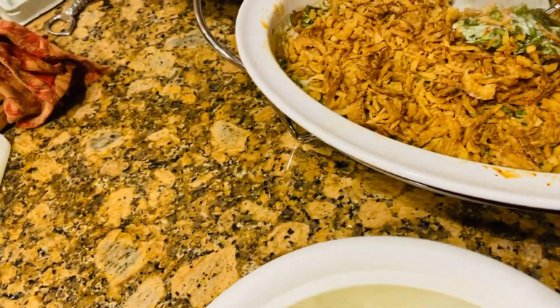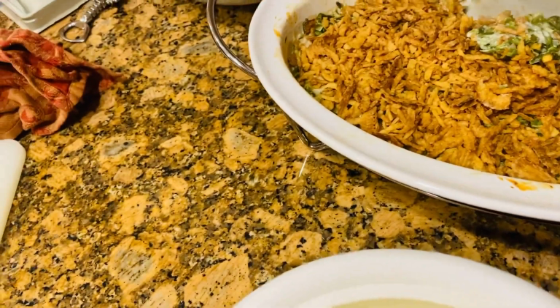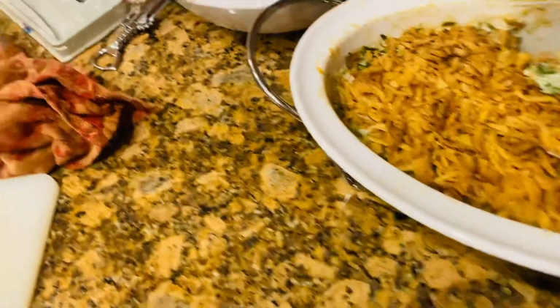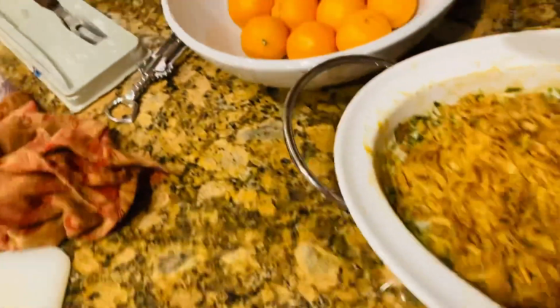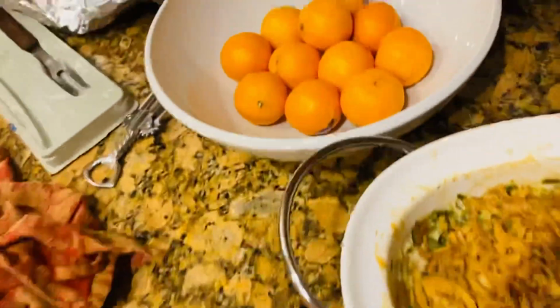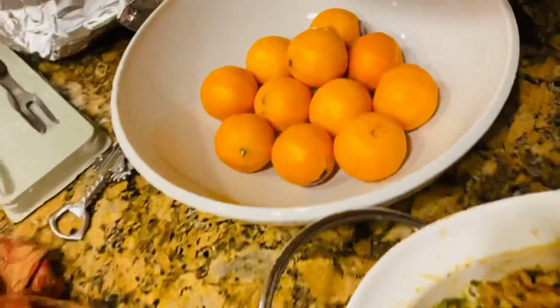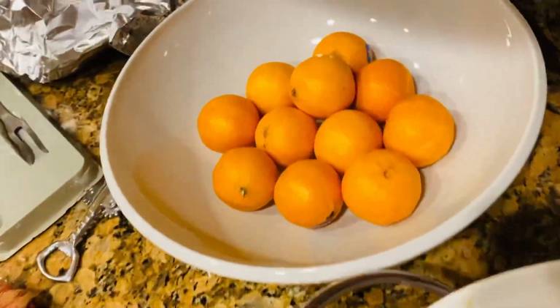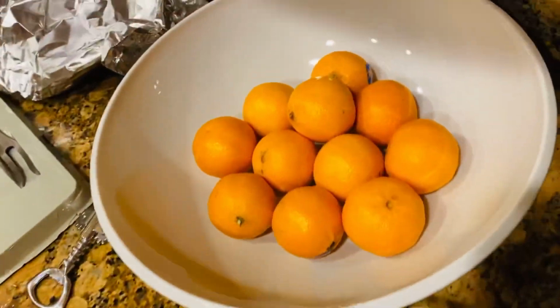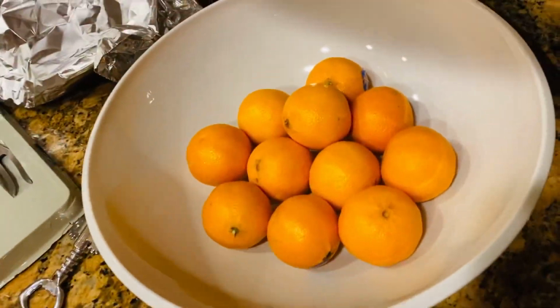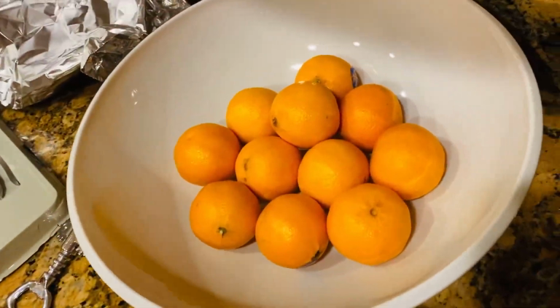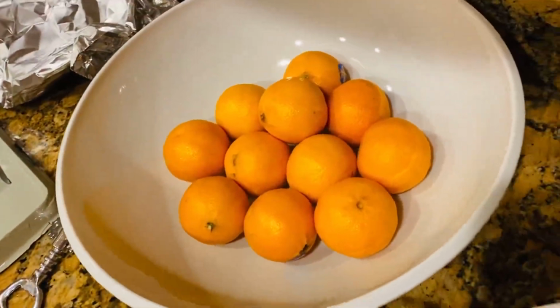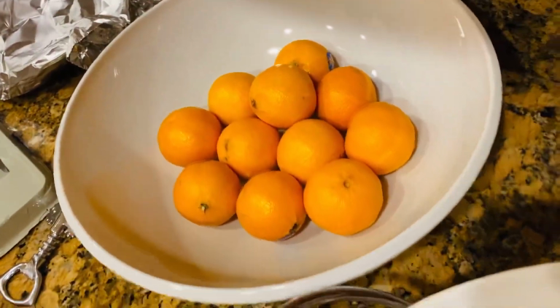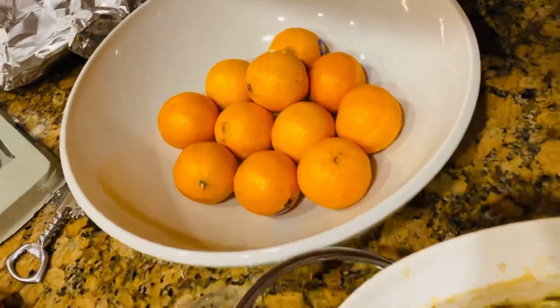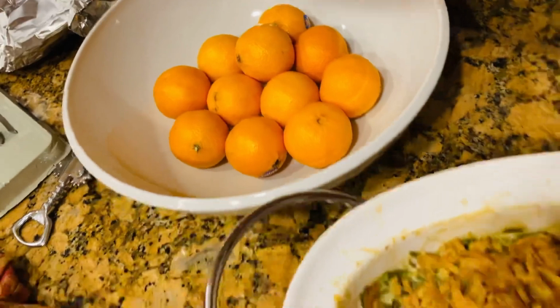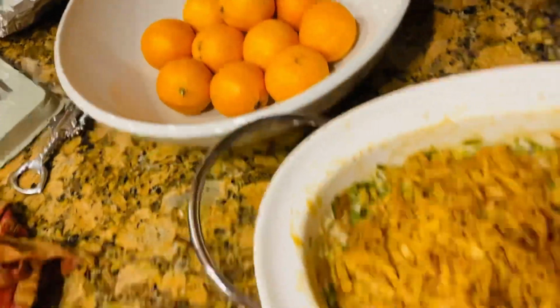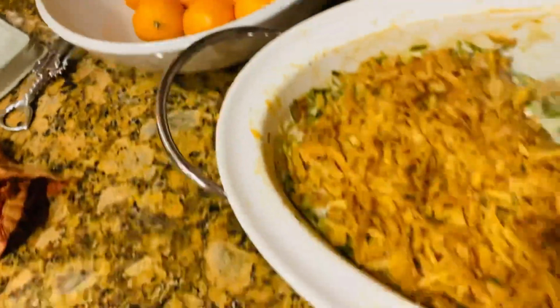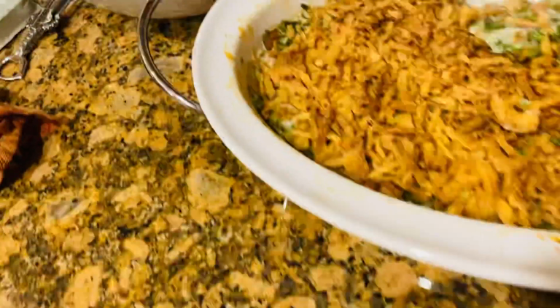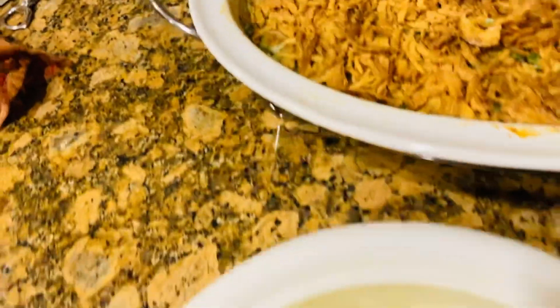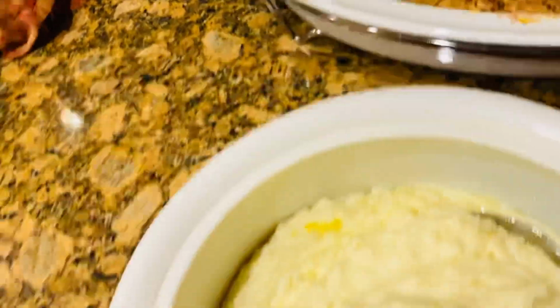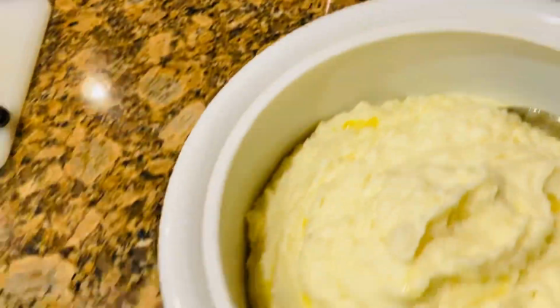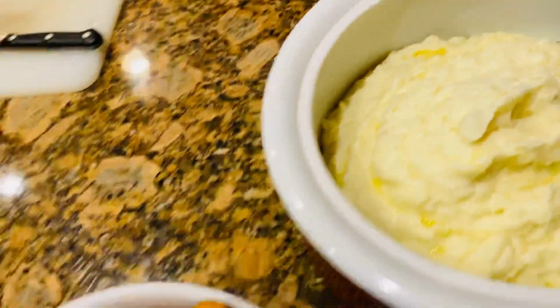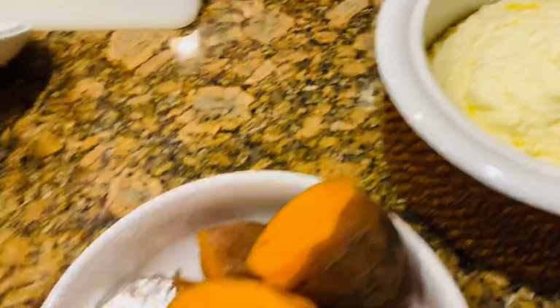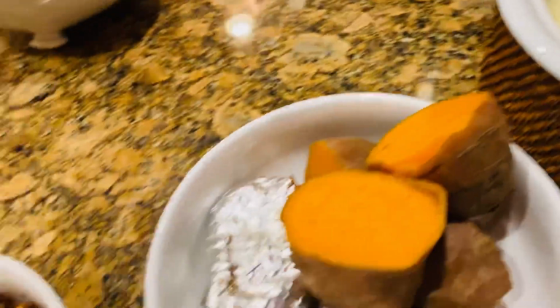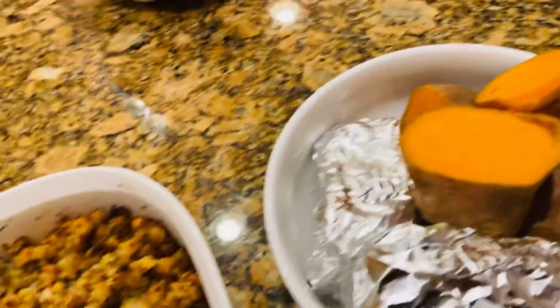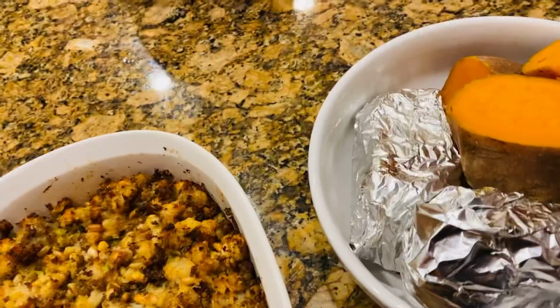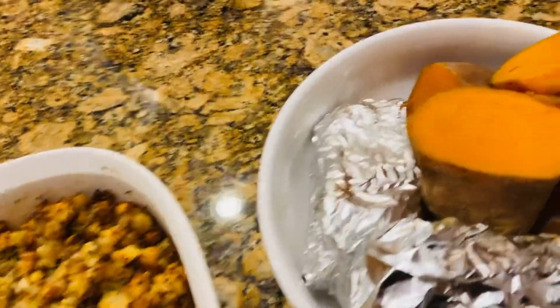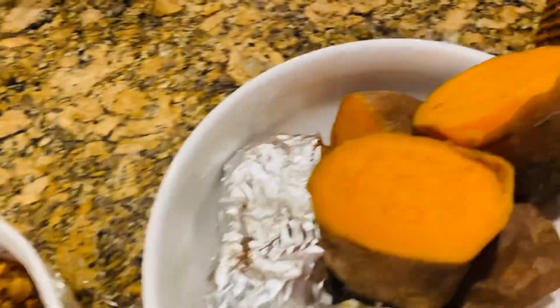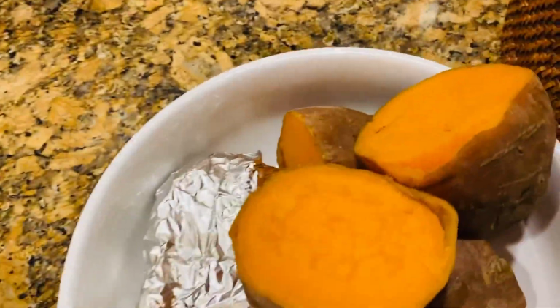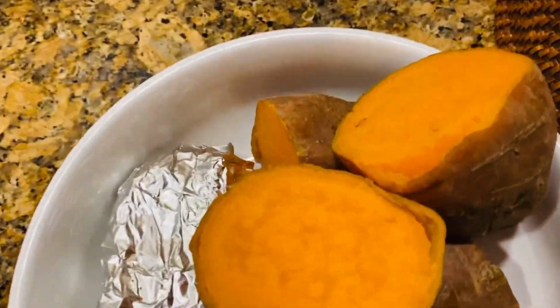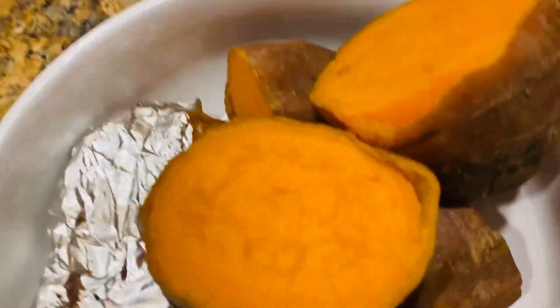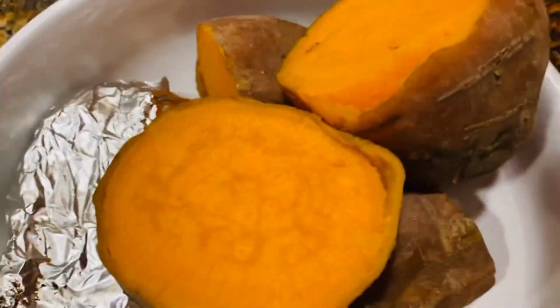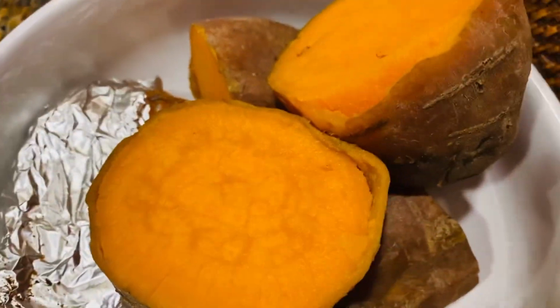Those are mandarins, right? This side. This side. Thank you. Sweet potato.